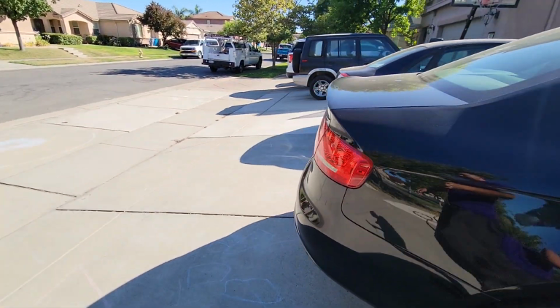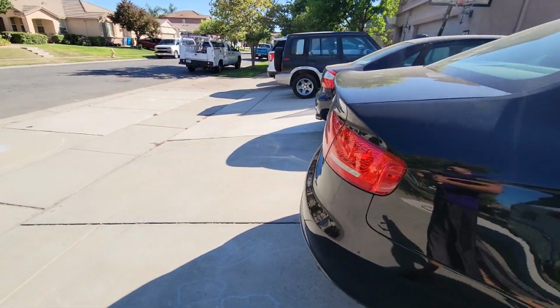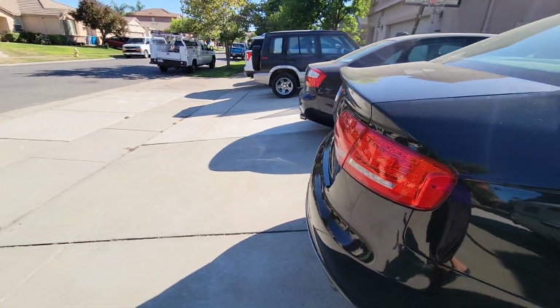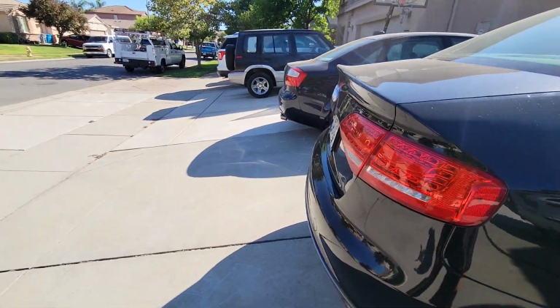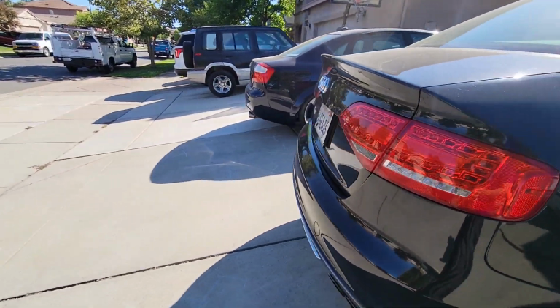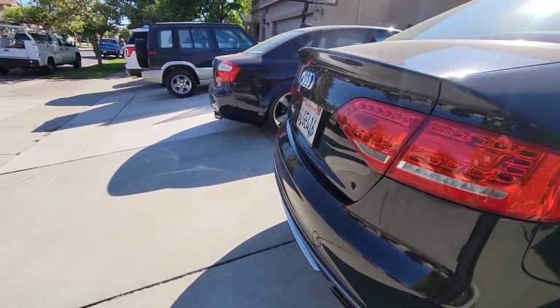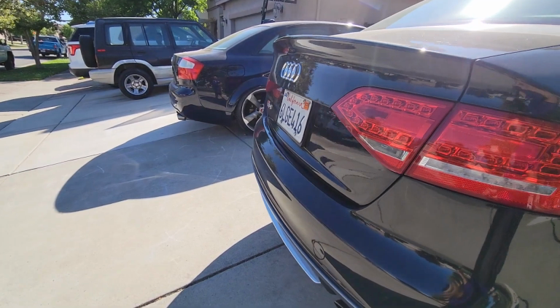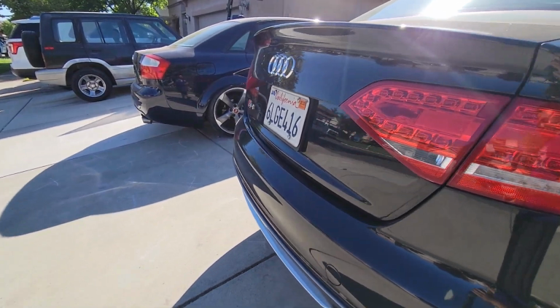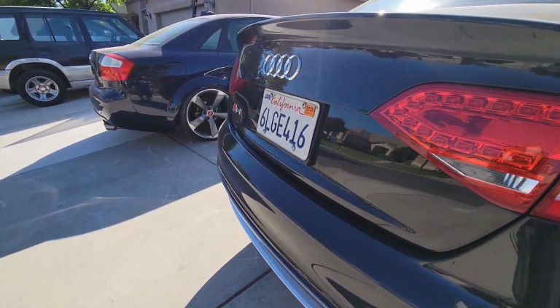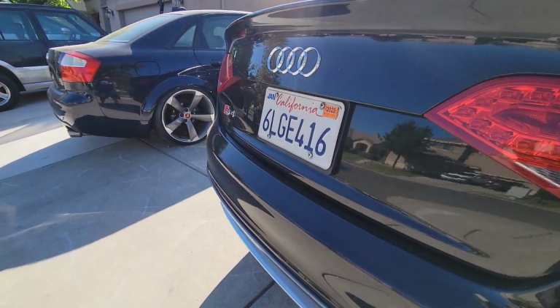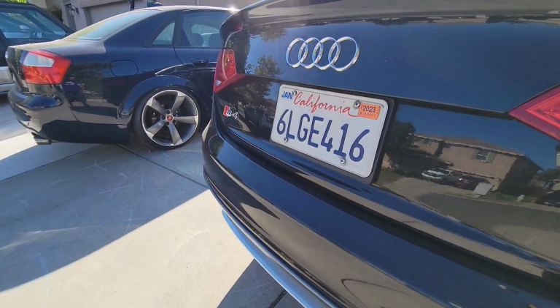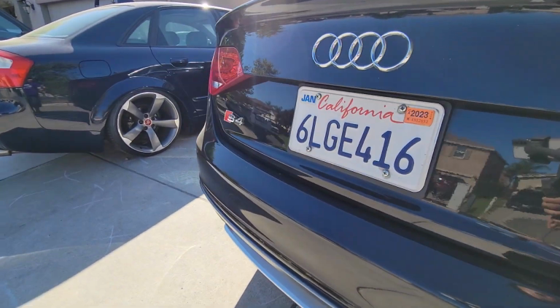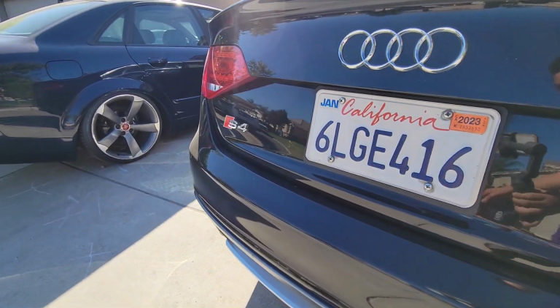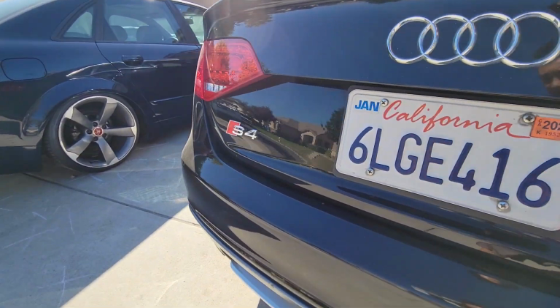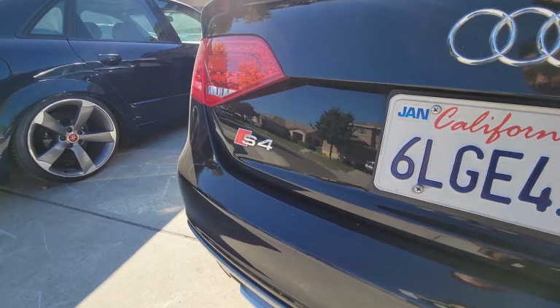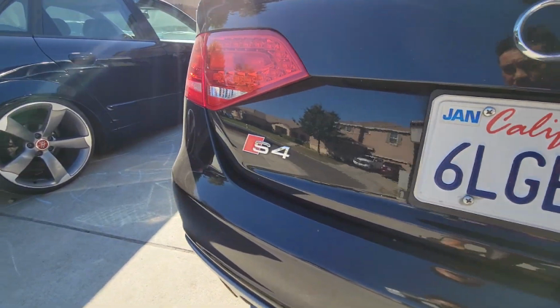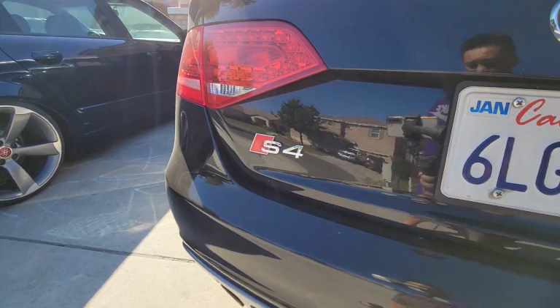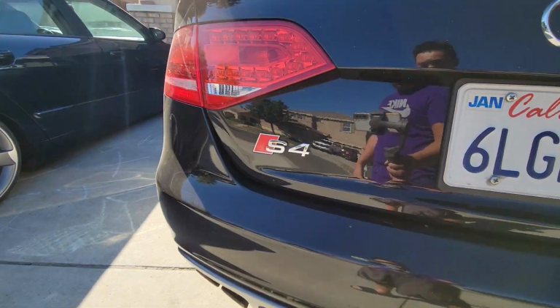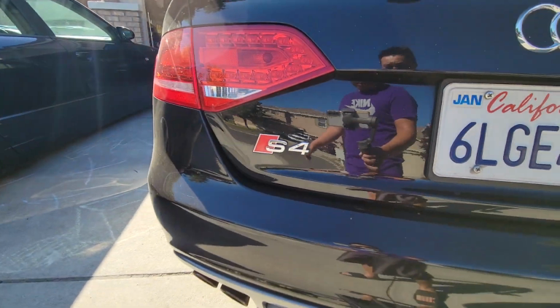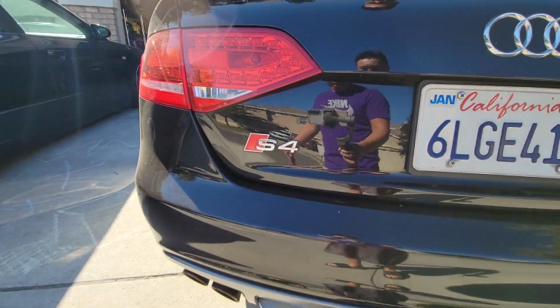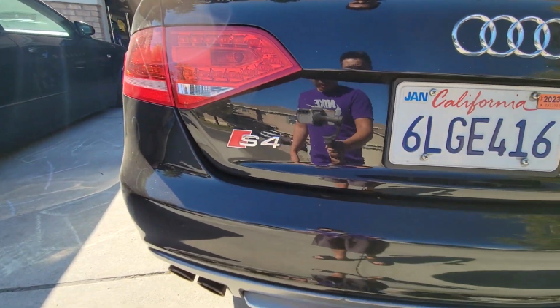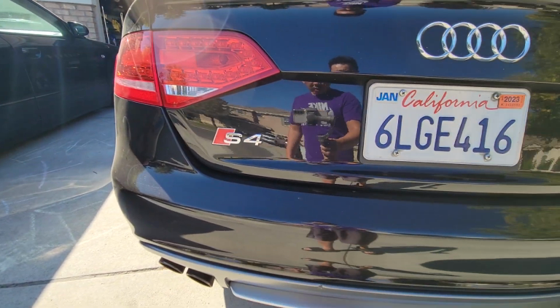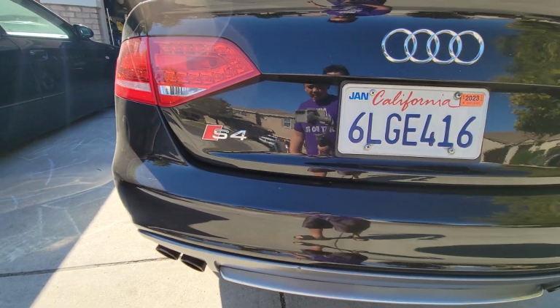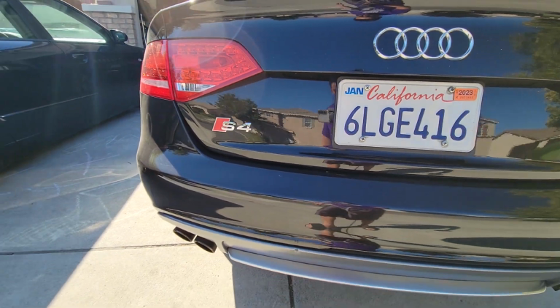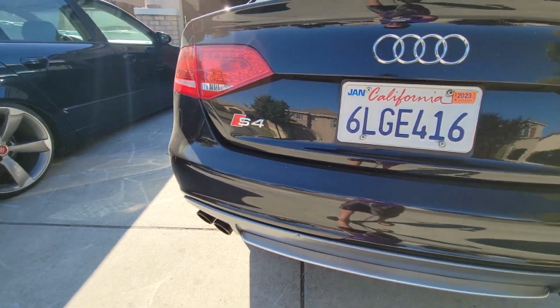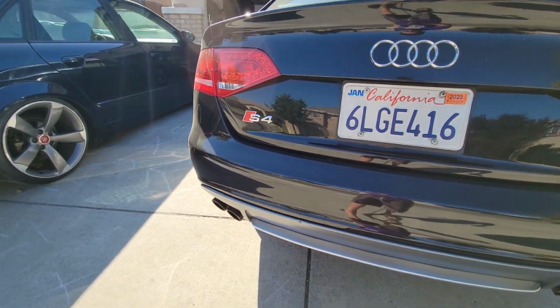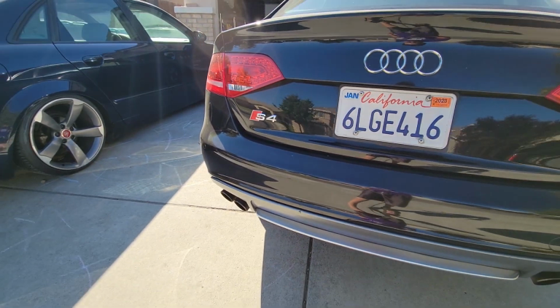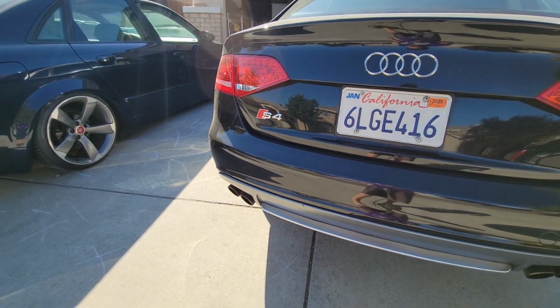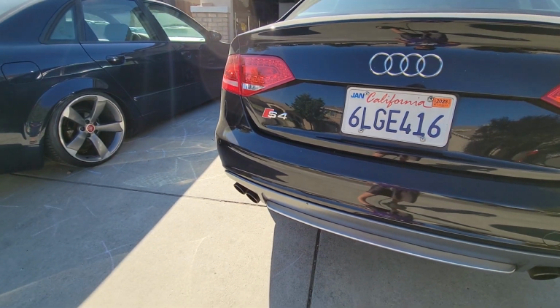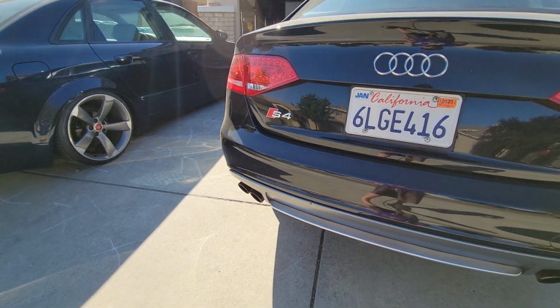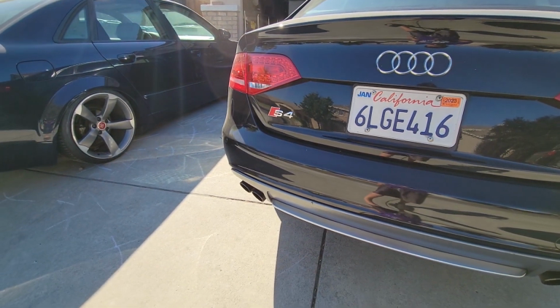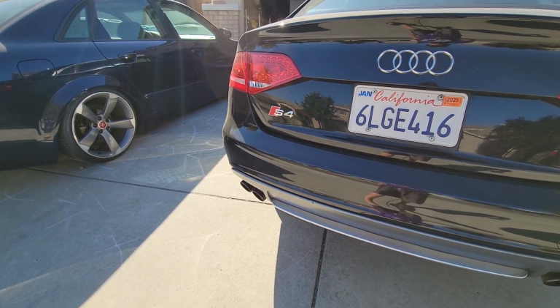All right, now let me go and remove the last emblem back here — the S4 emblem — using the exact same process.